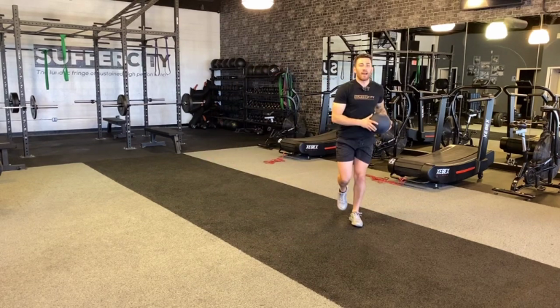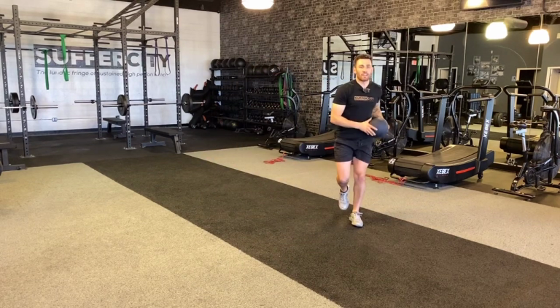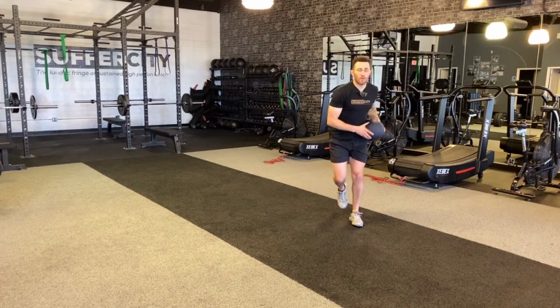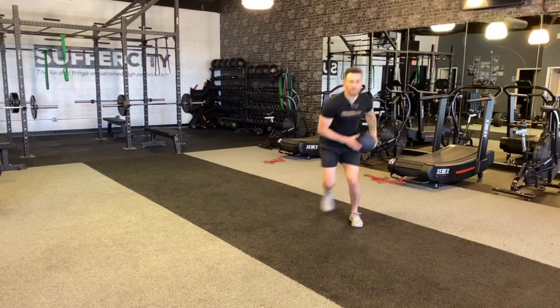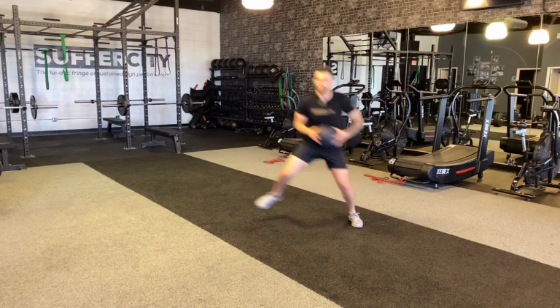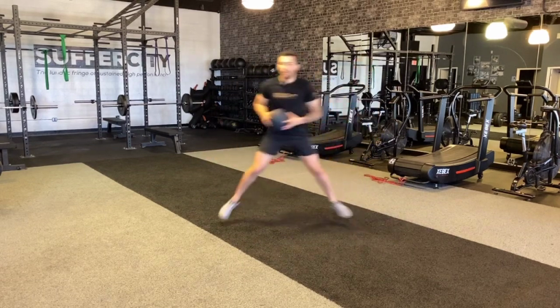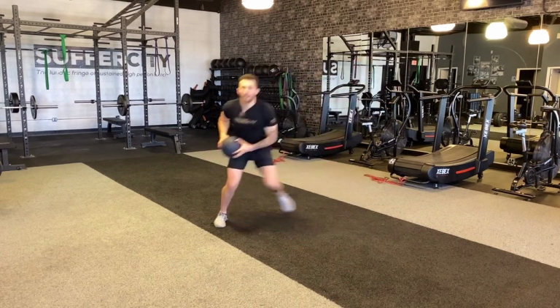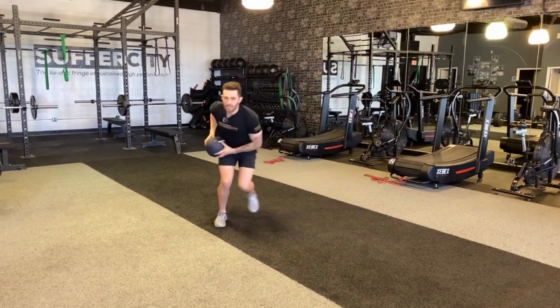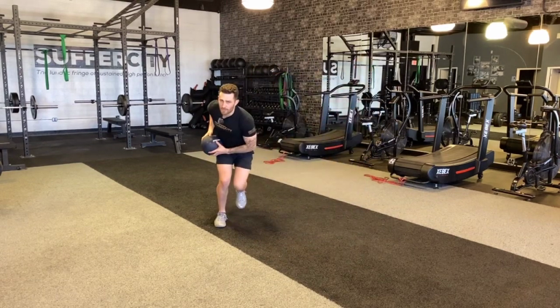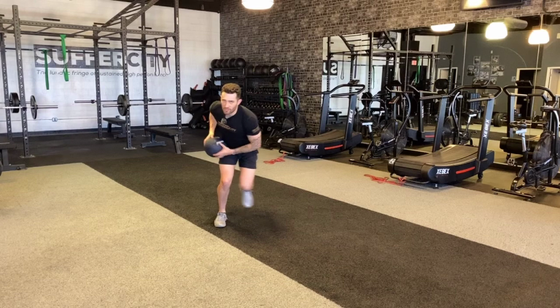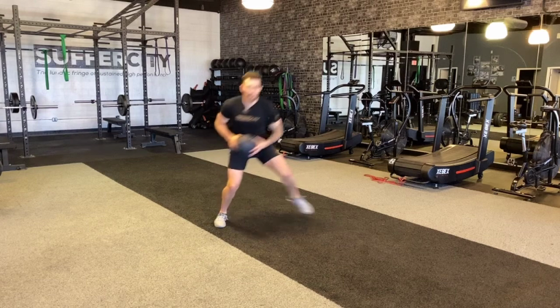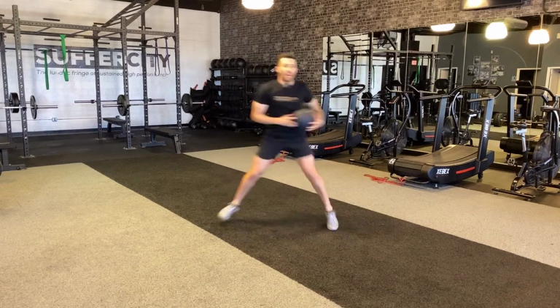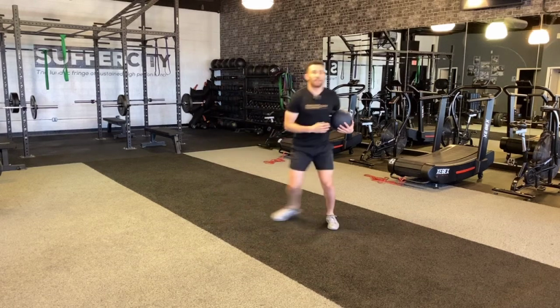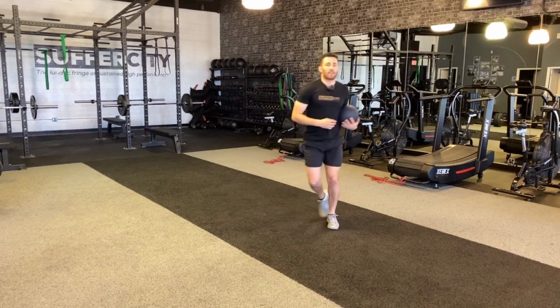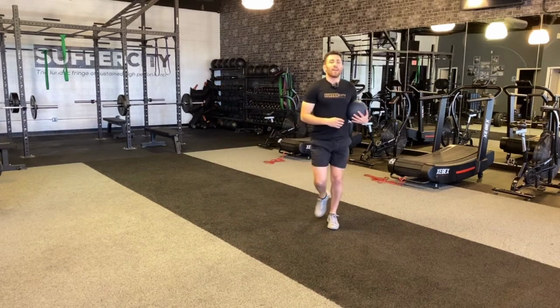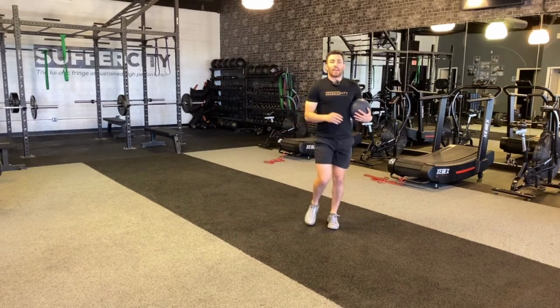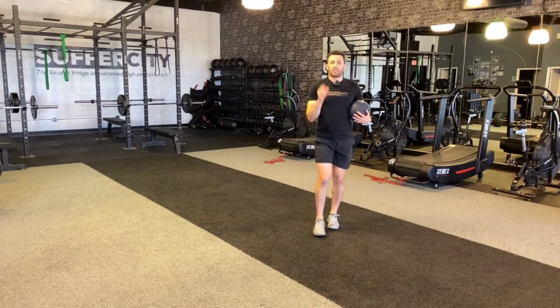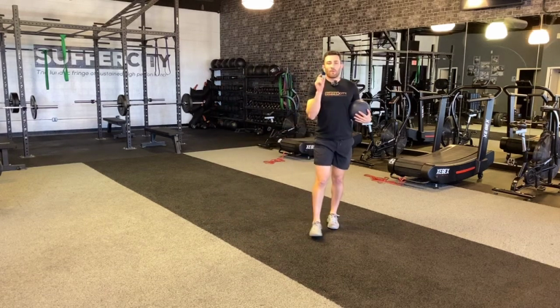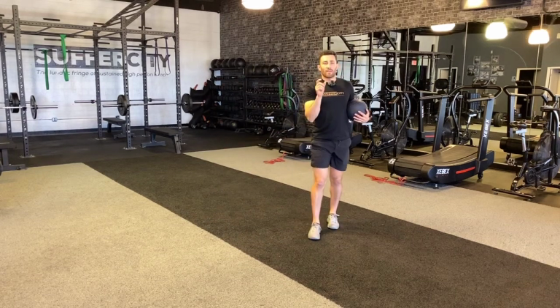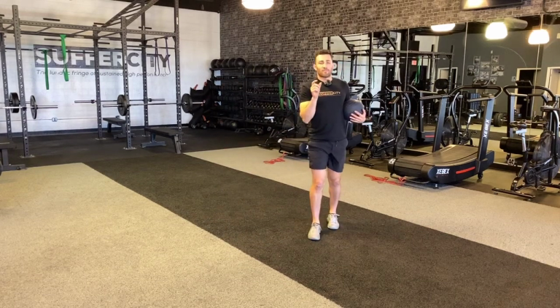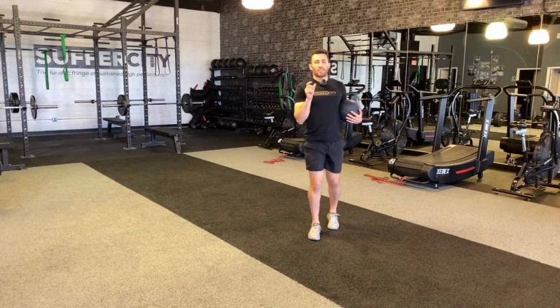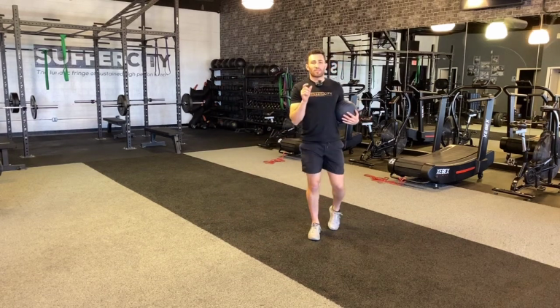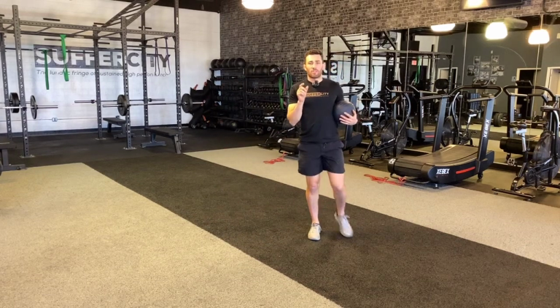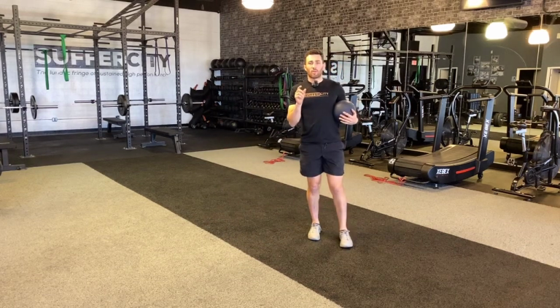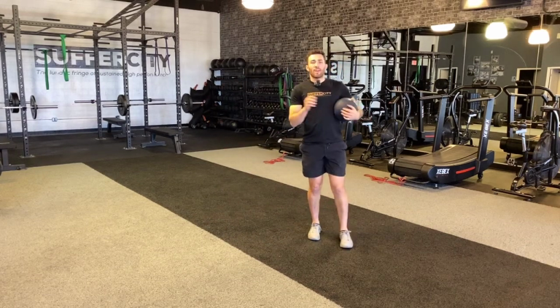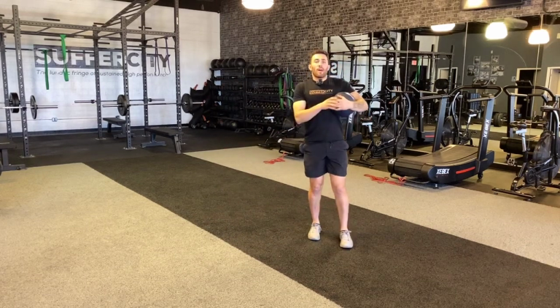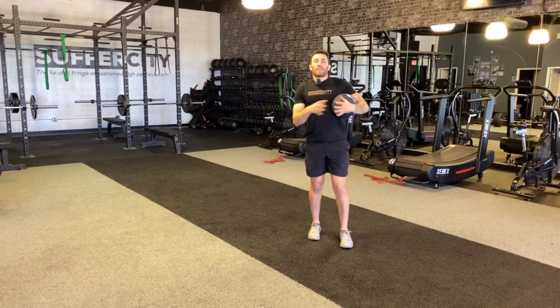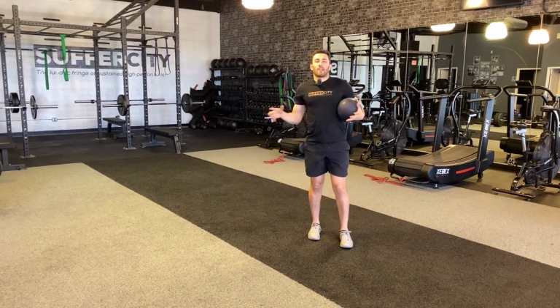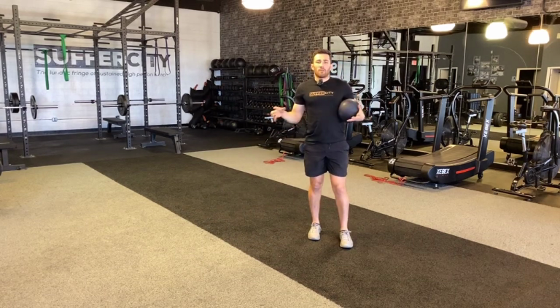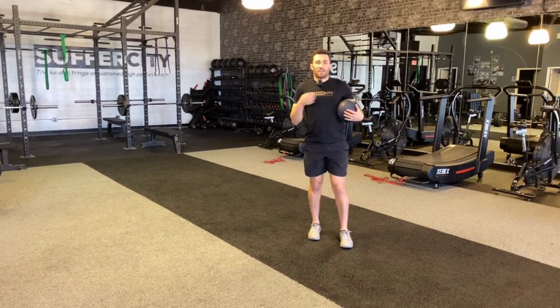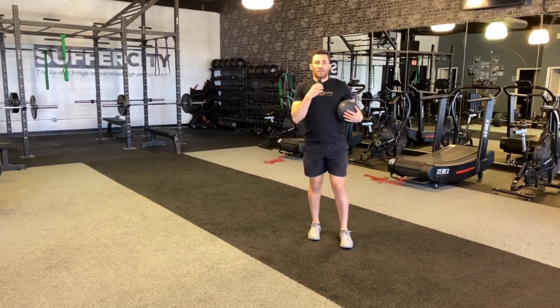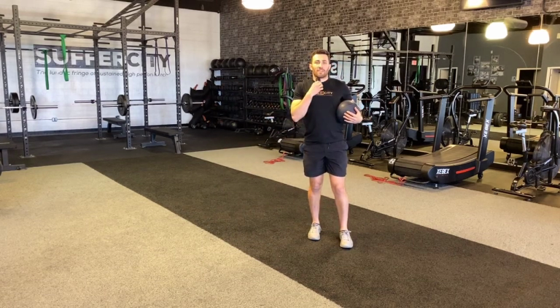I don't want to spend too much time on the ground, and I don't want my jumps to be short. I want to get long, big jumps here.